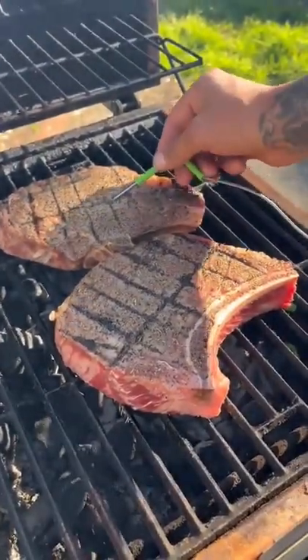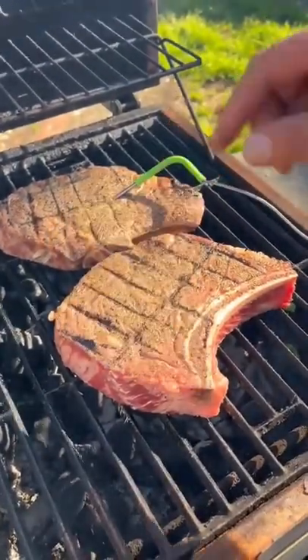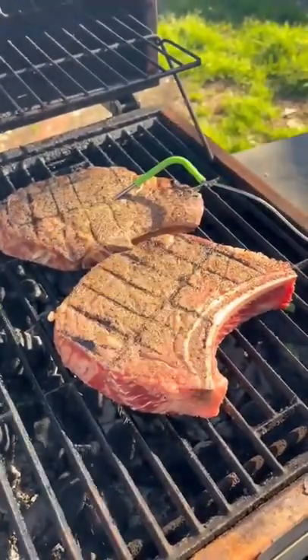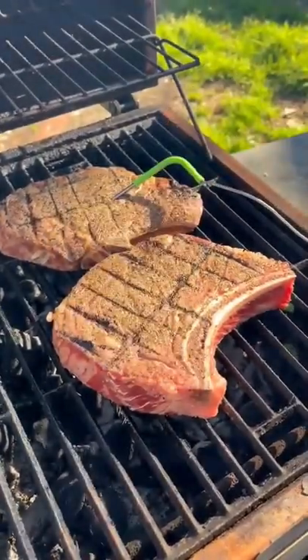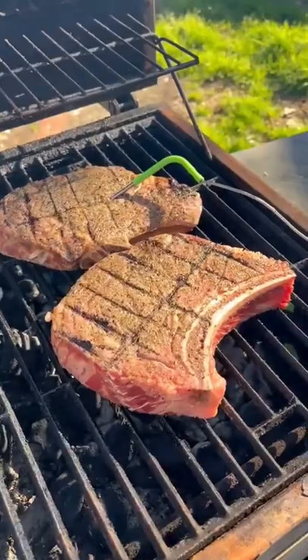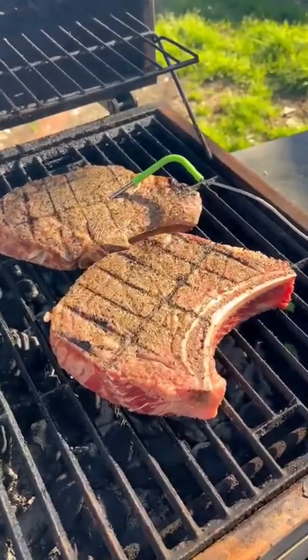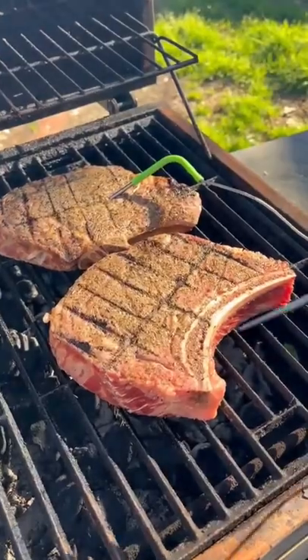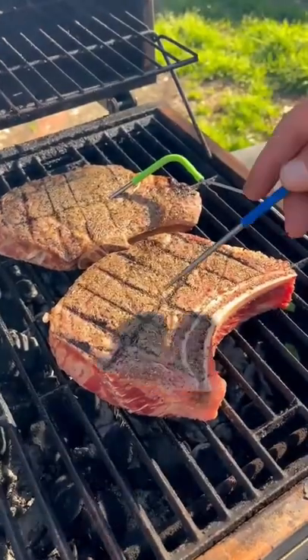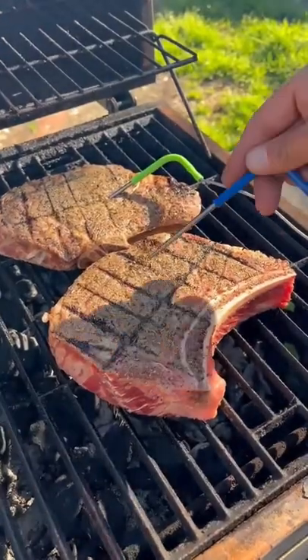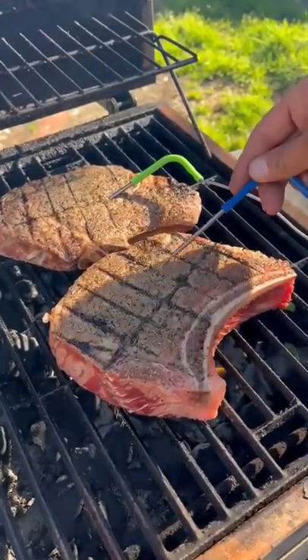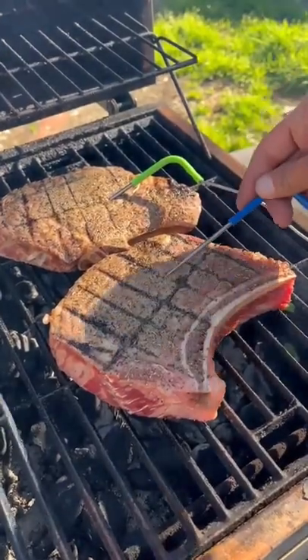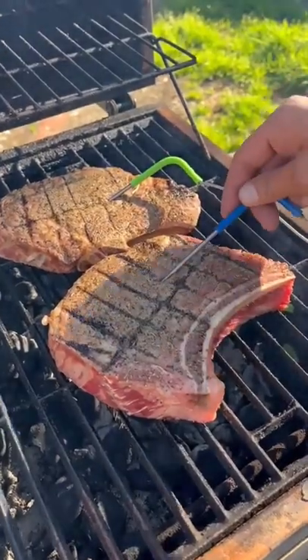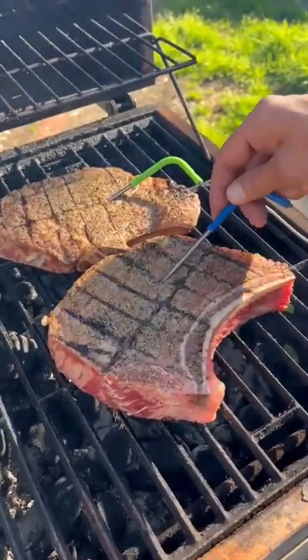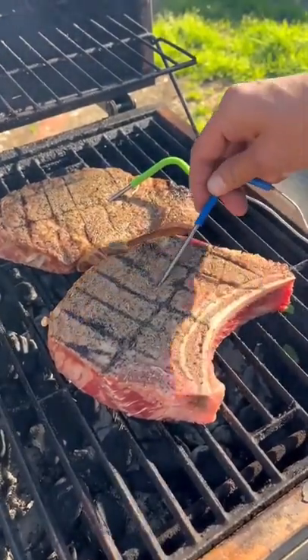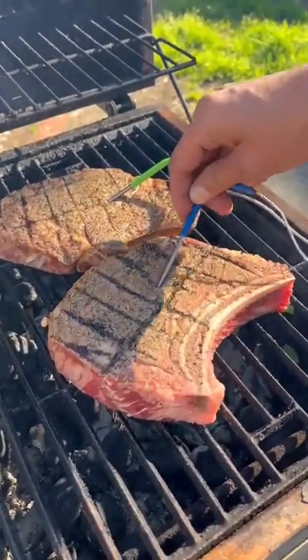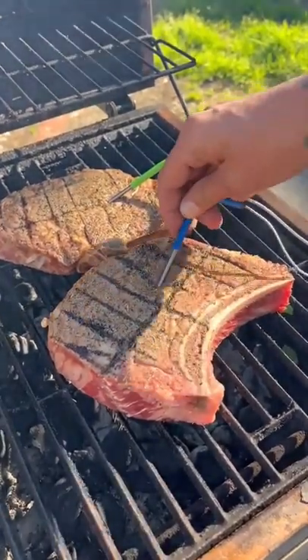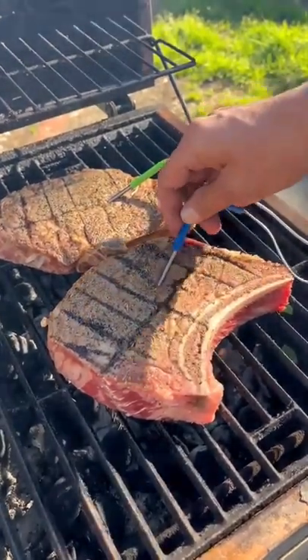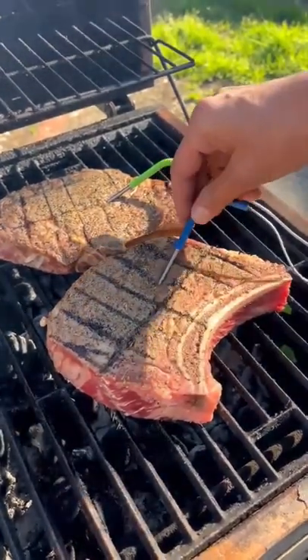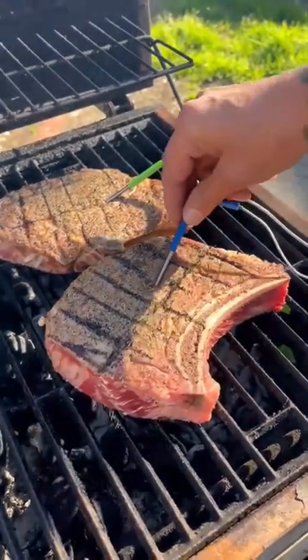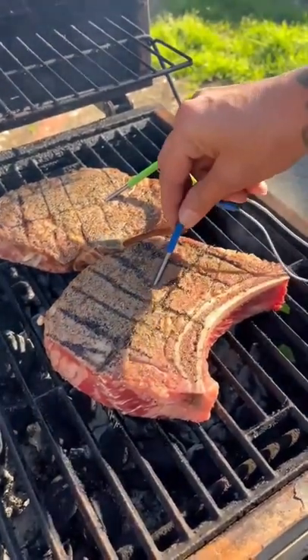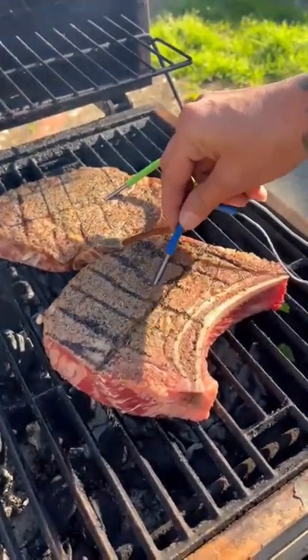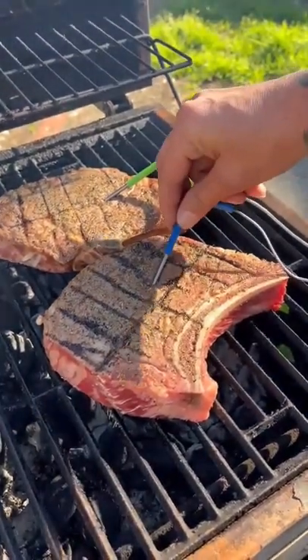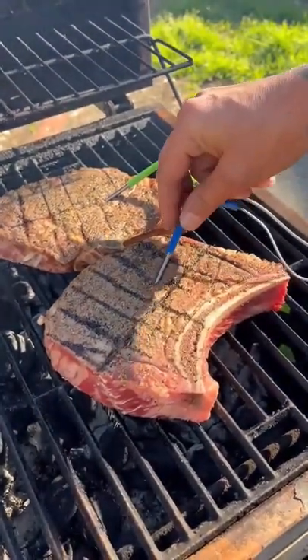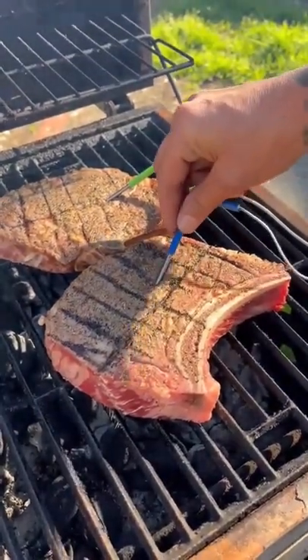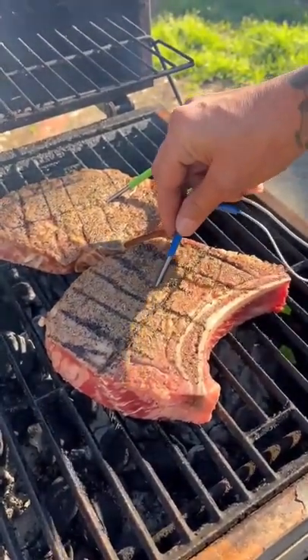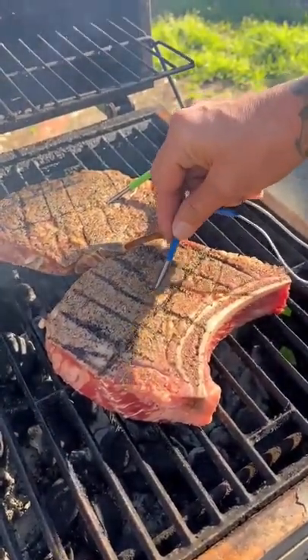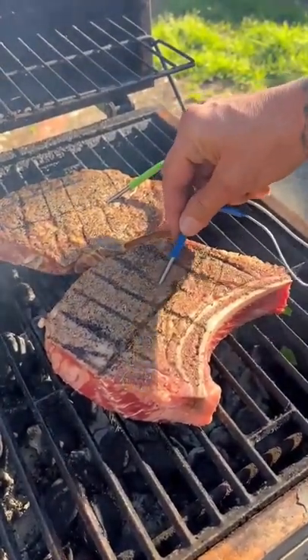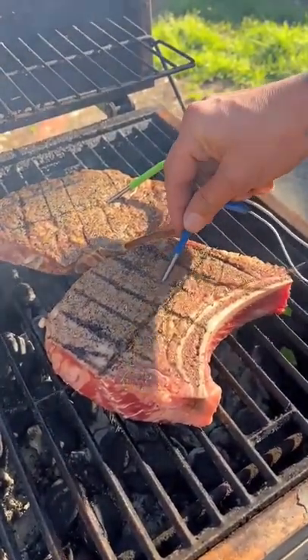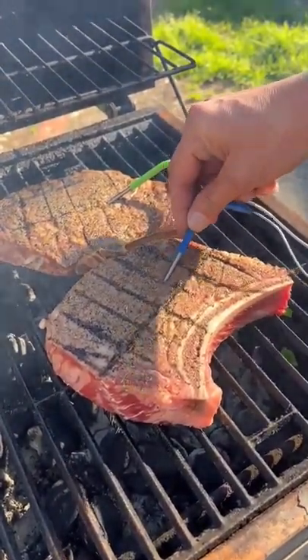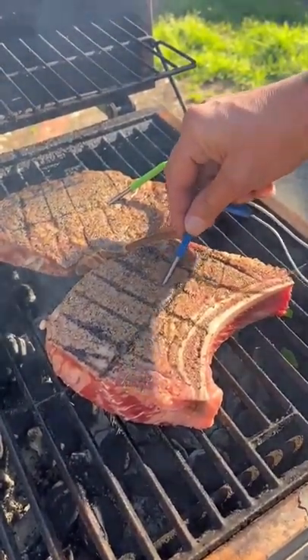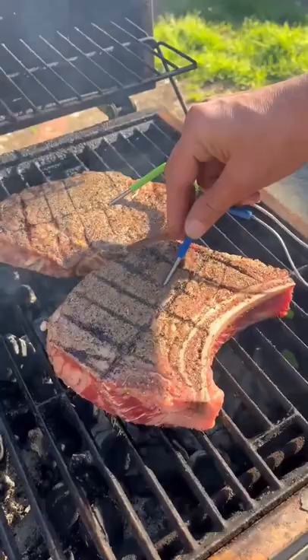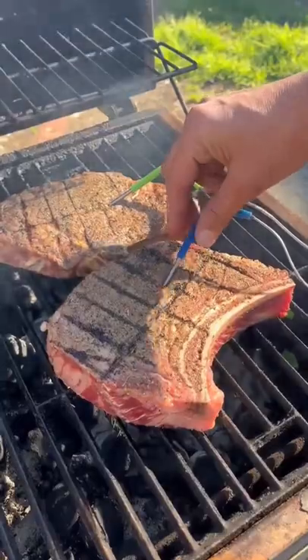Sarah's gonna be green, I'll be blue. Sarah likes hers at 125°F, I like mine about 135°F.